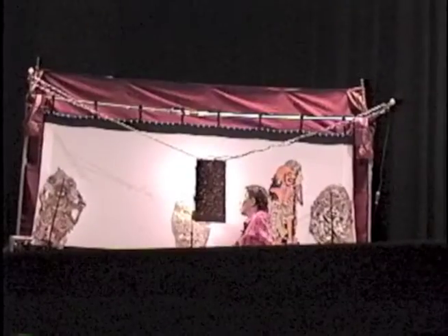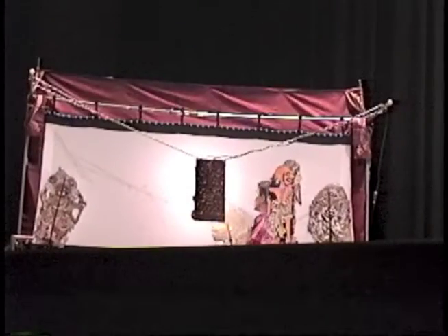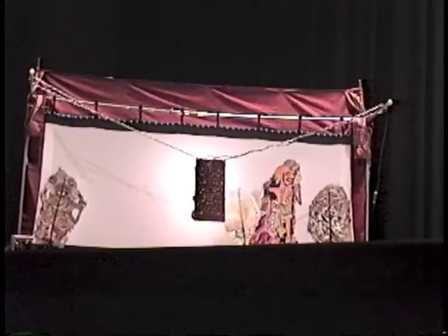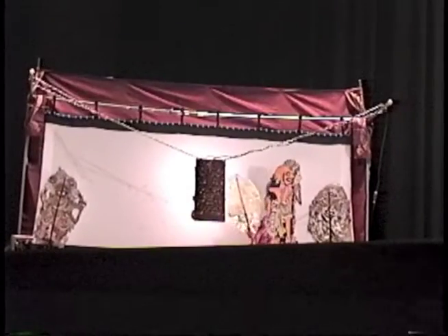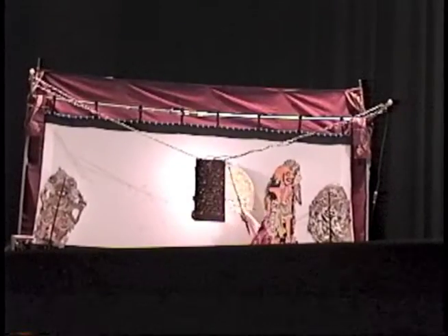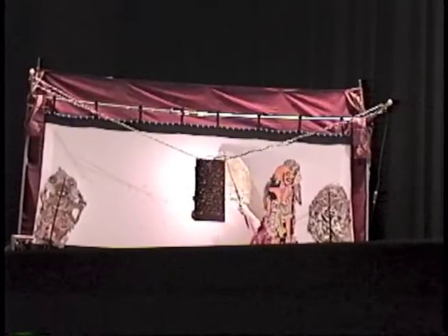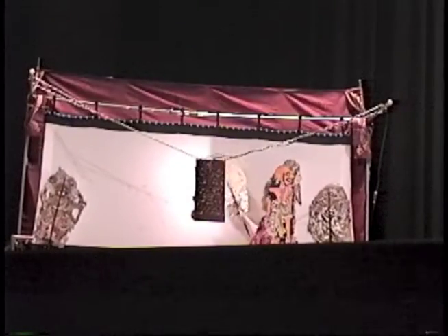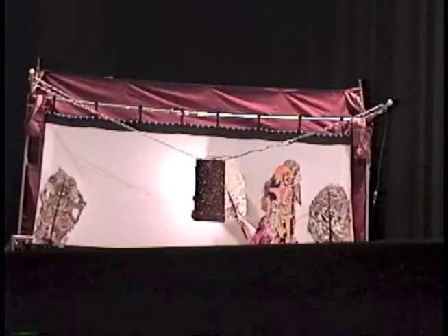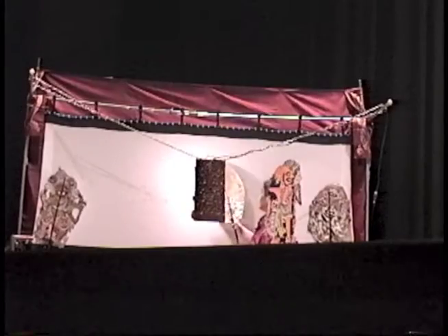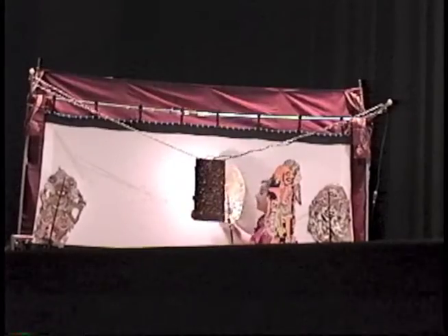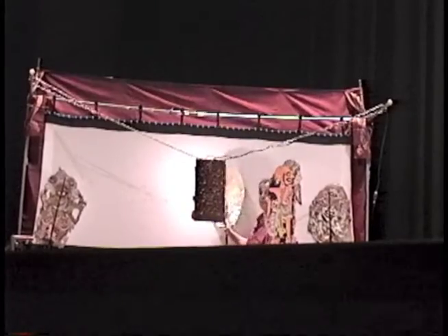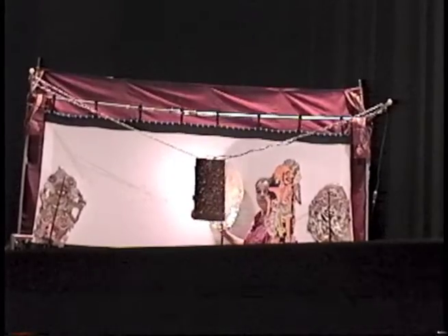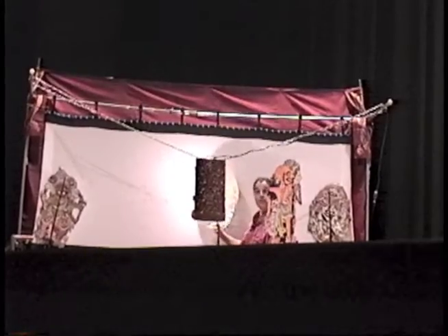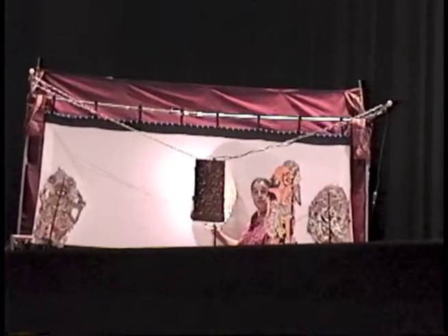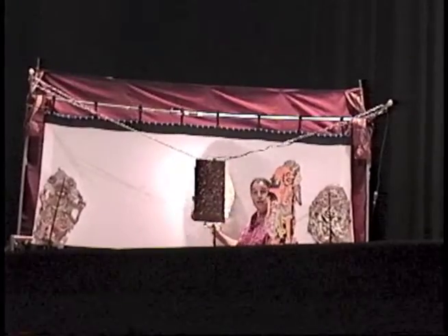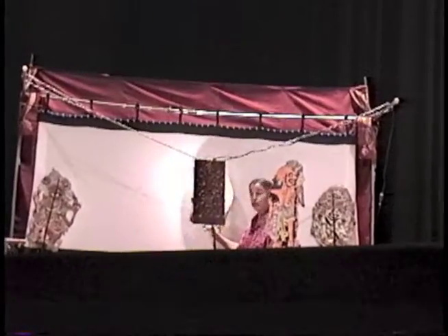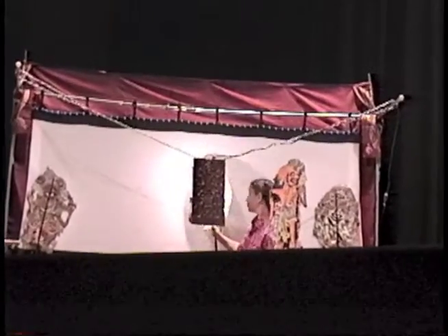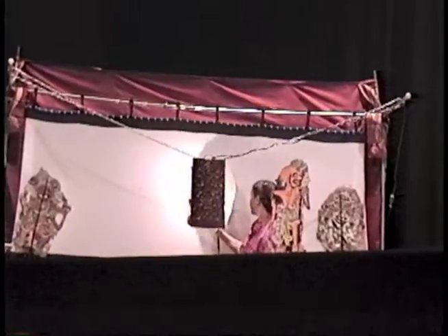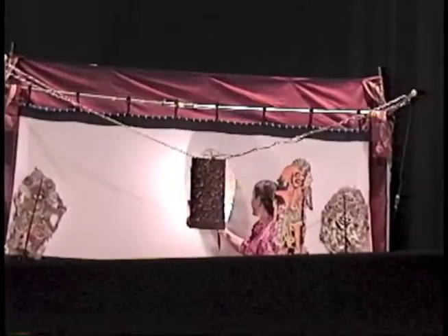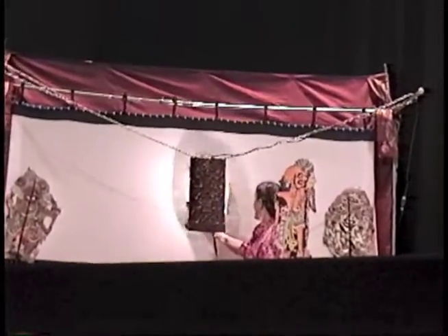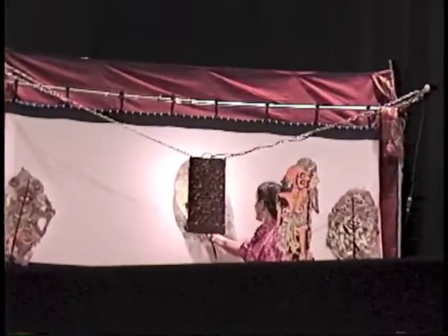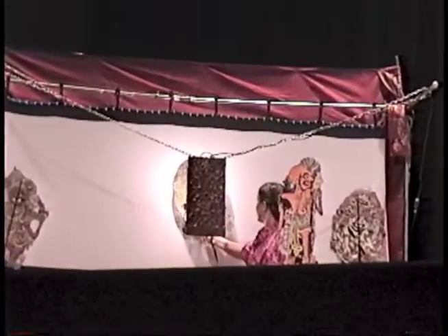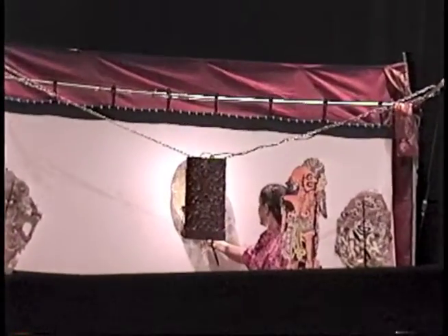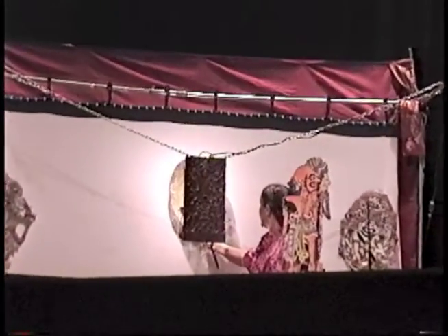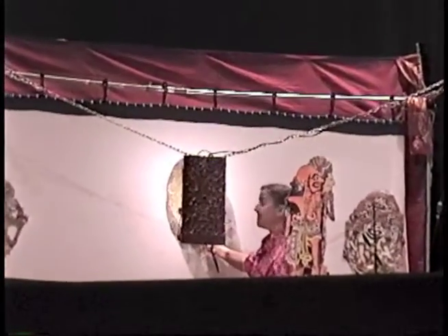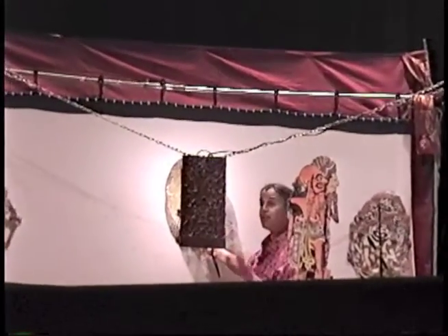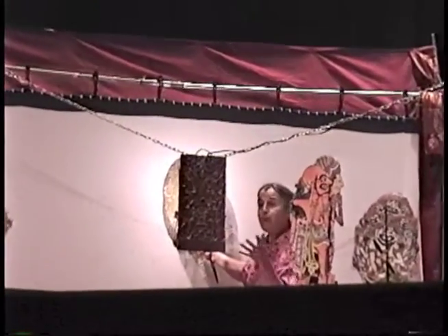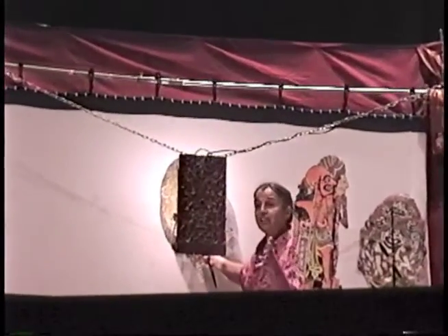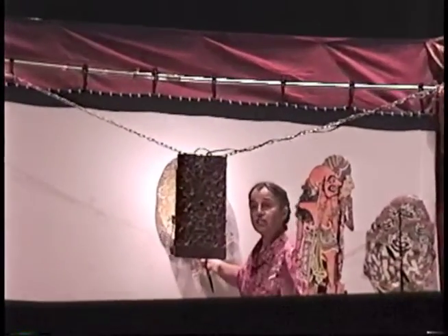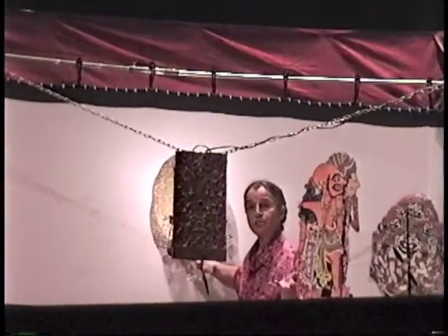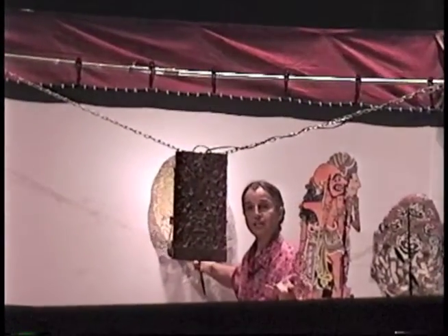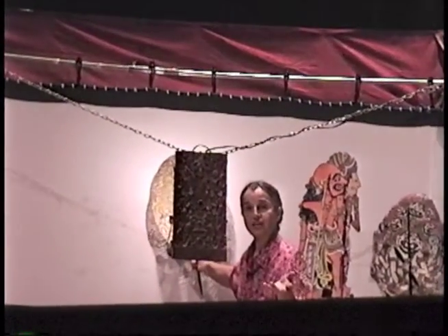So you need a screen, you need a lamp, and you need characters. And then the magic can begin.